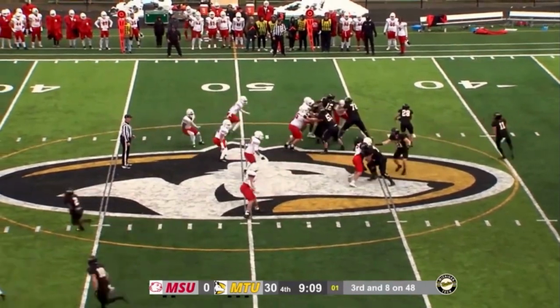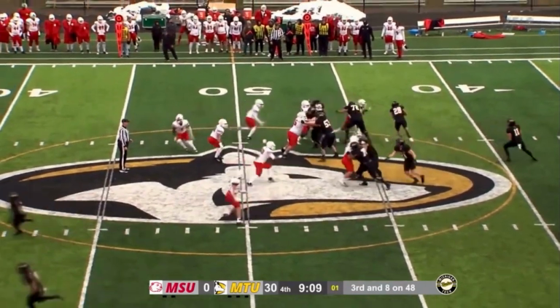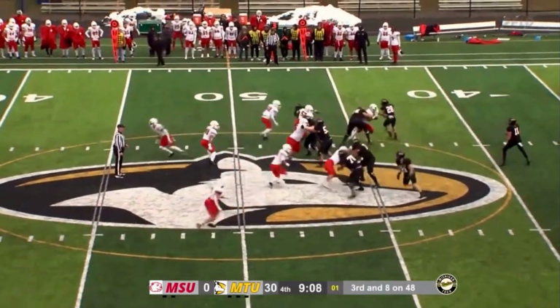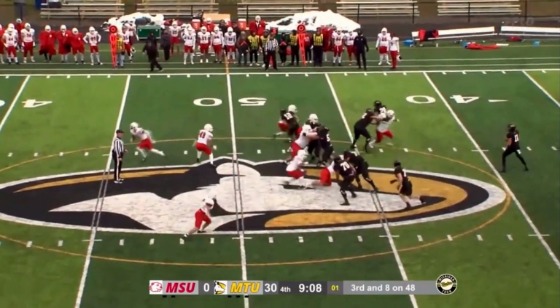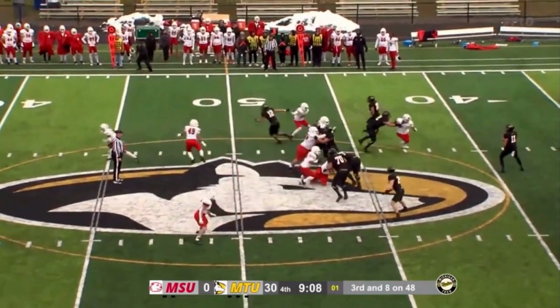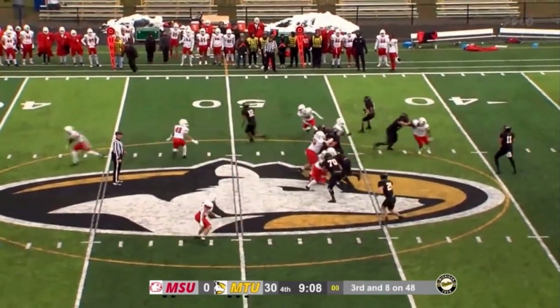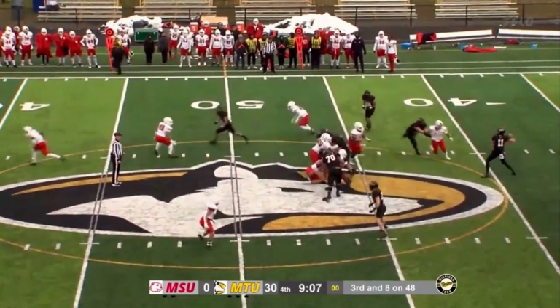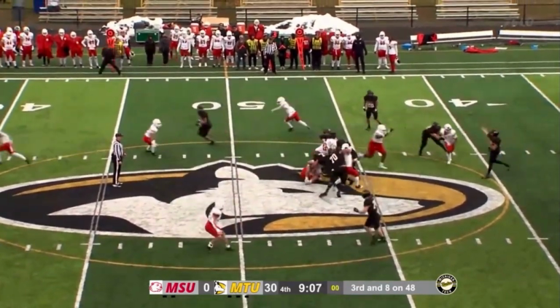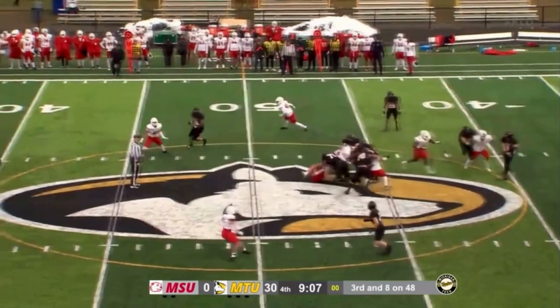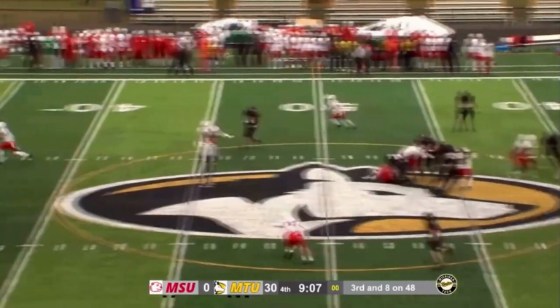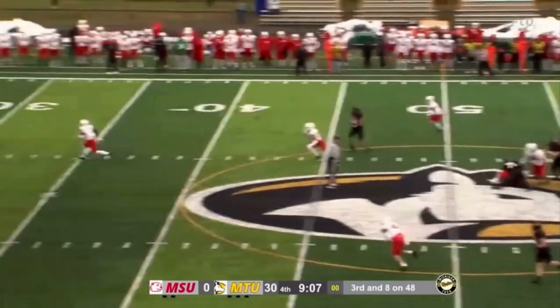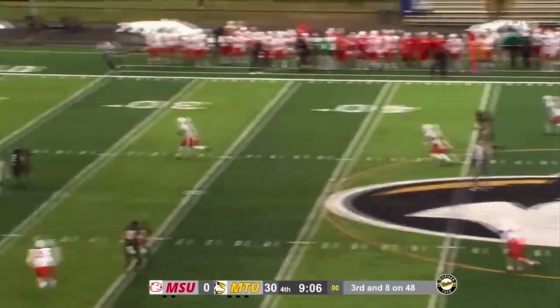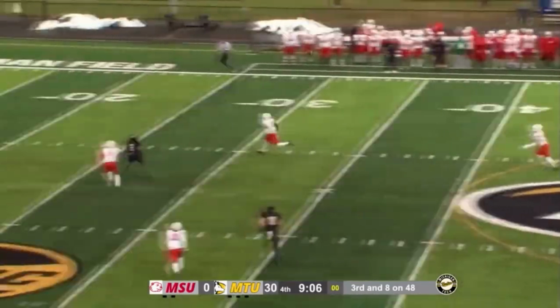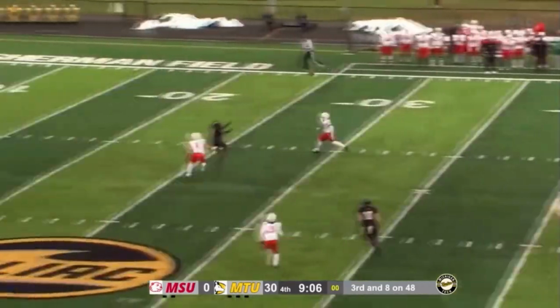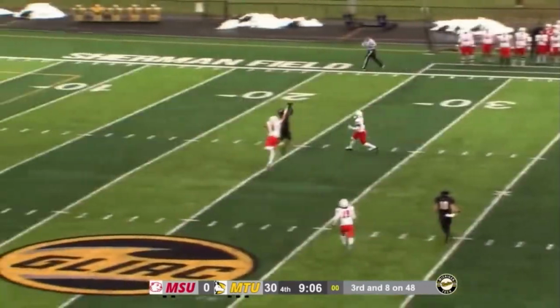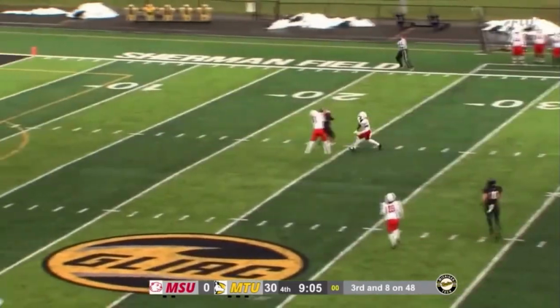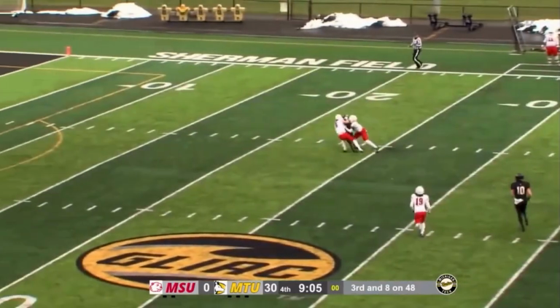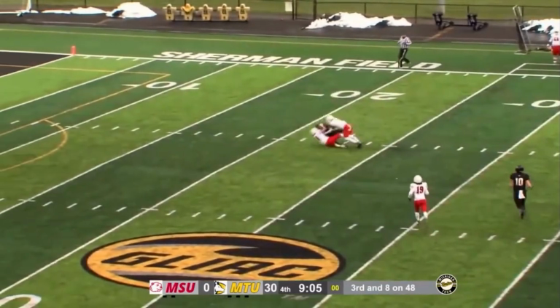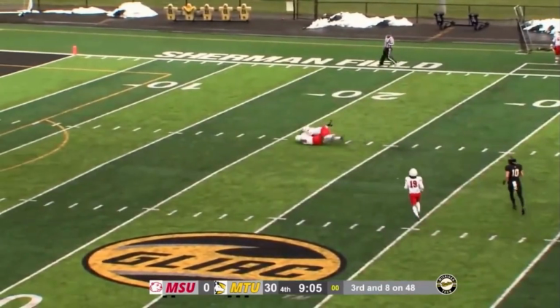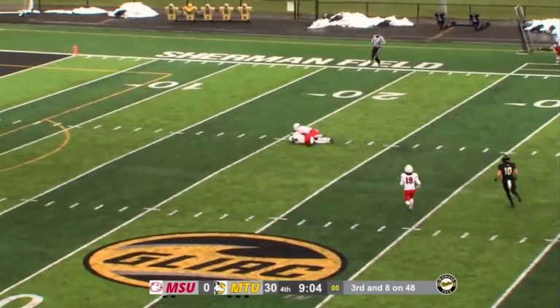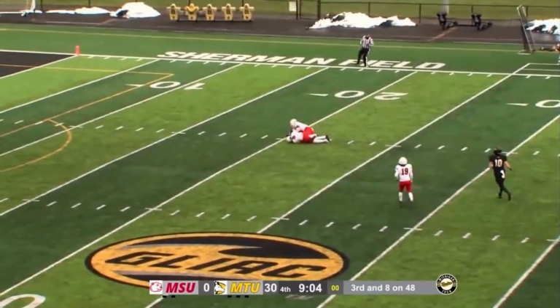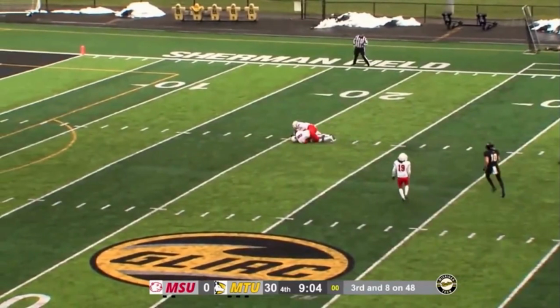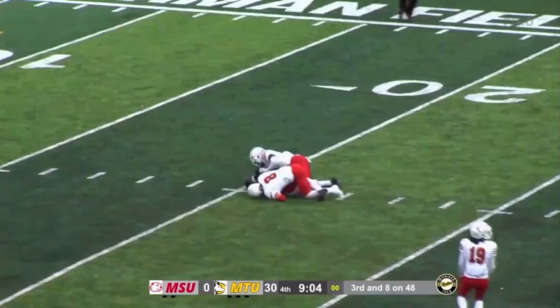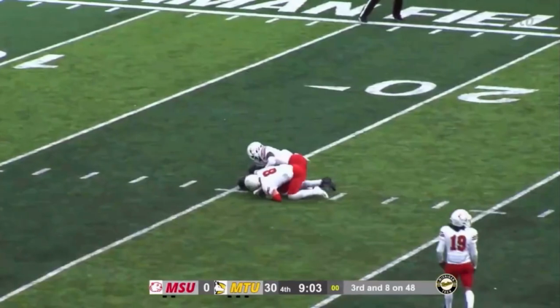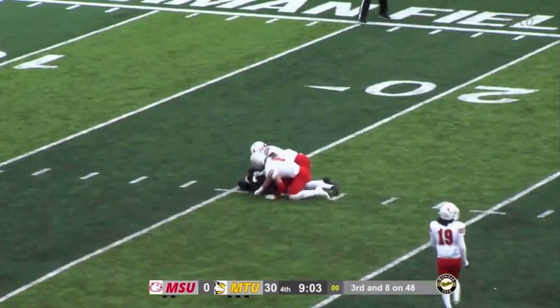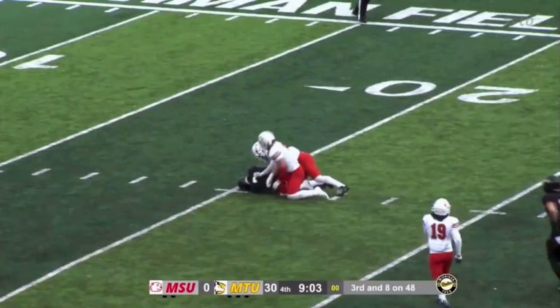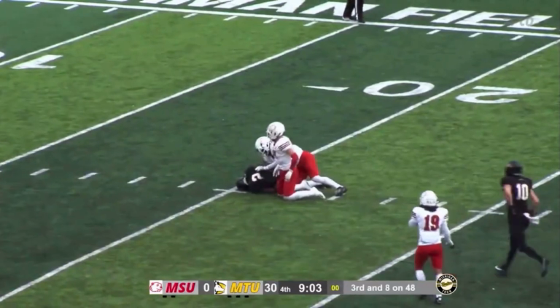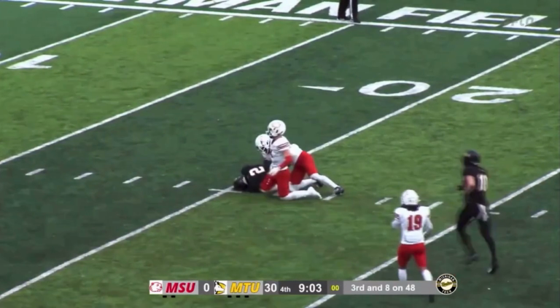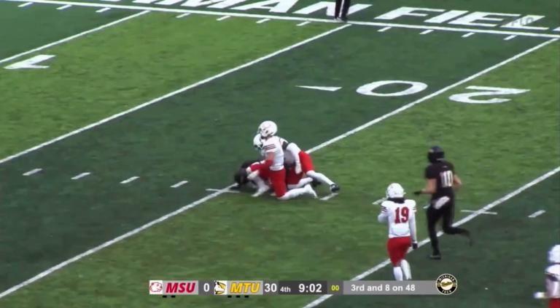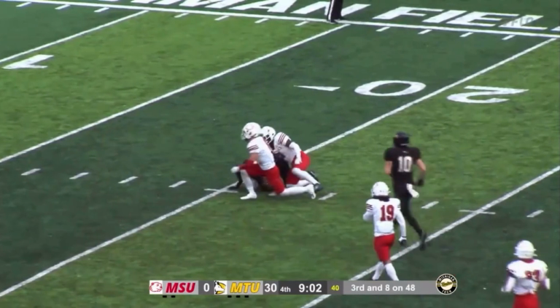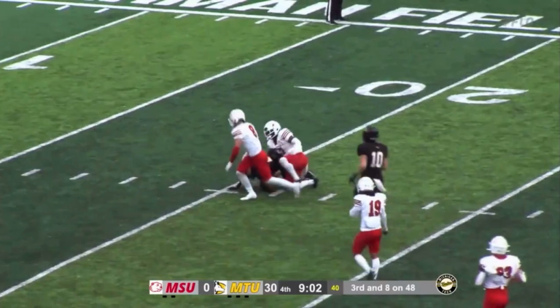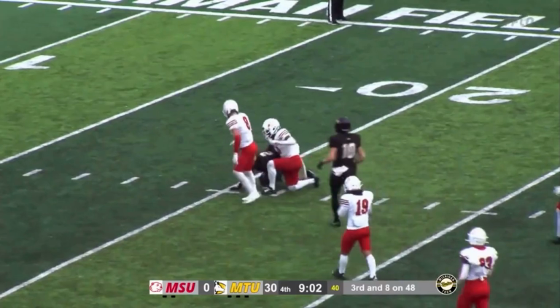Play action here. Looking for Darius — he goes up and catches it inside the 25-yard line.